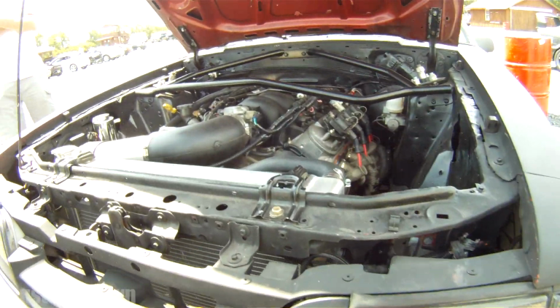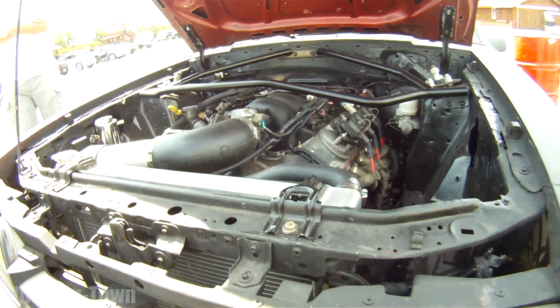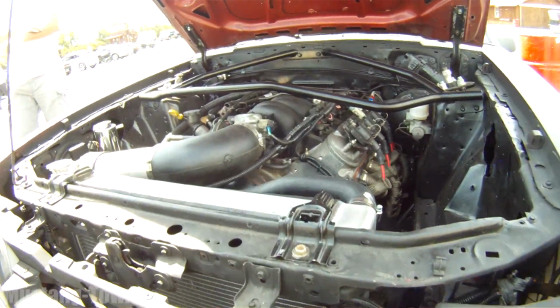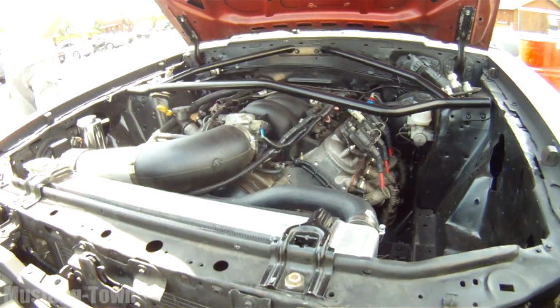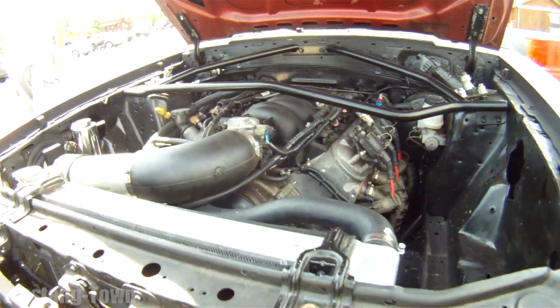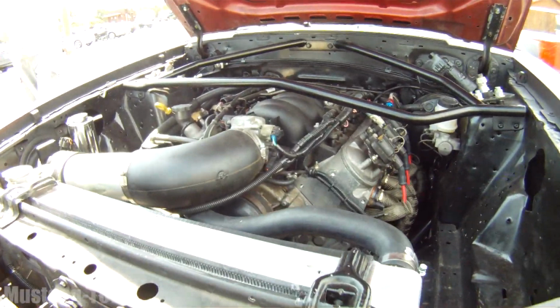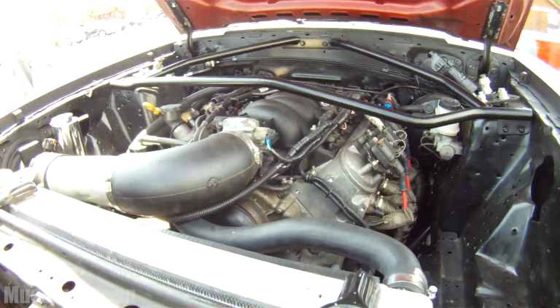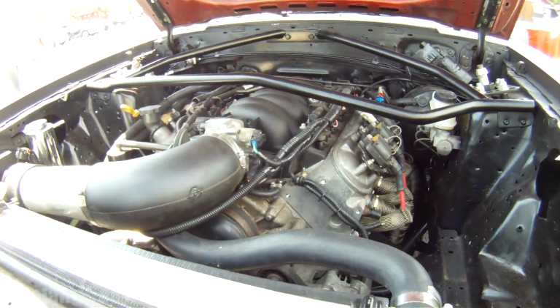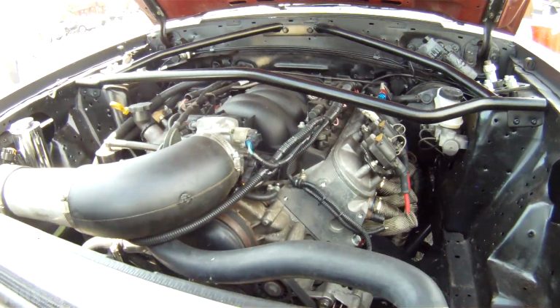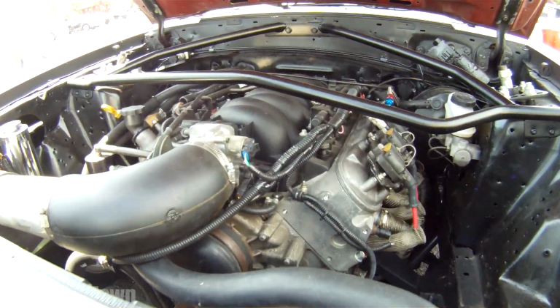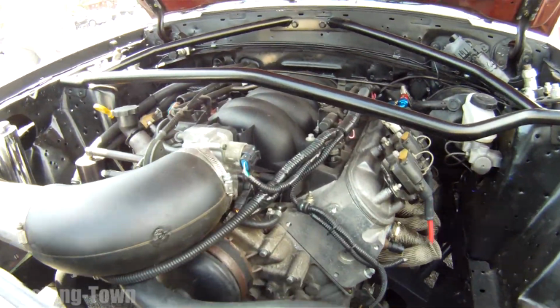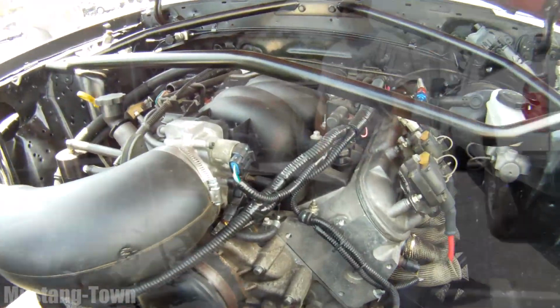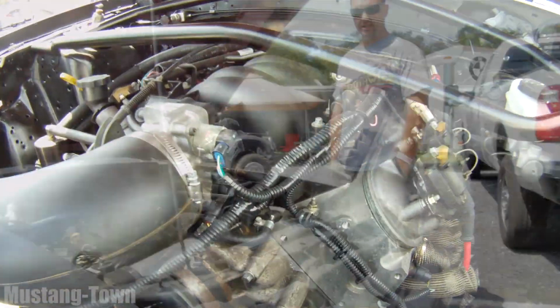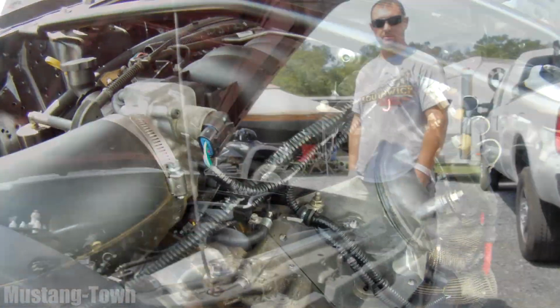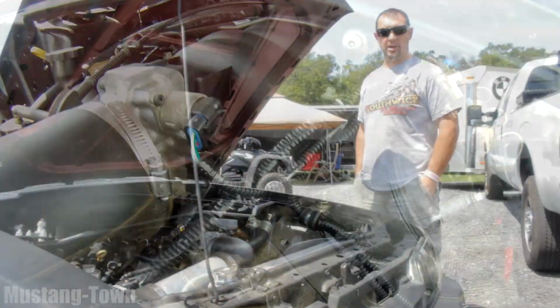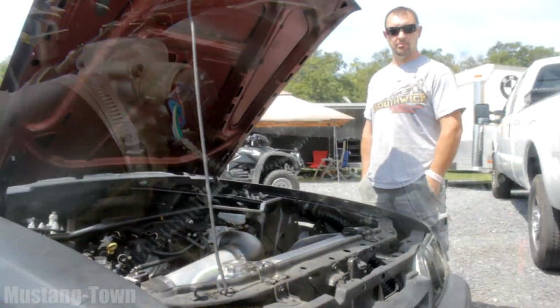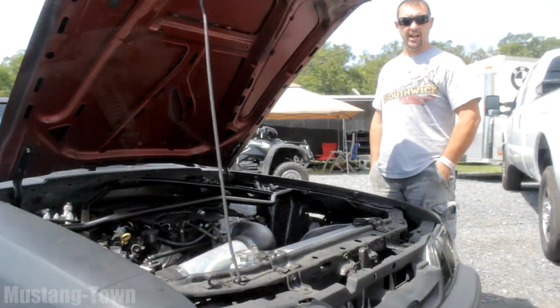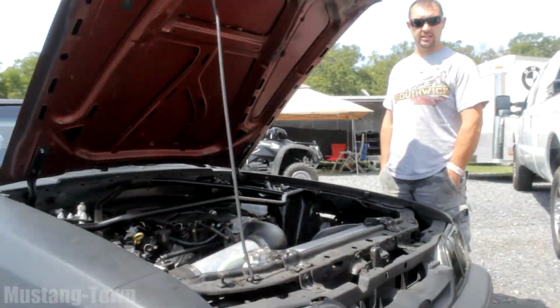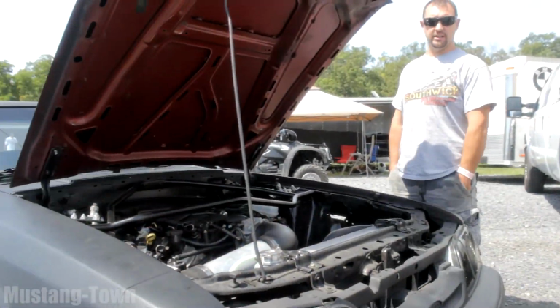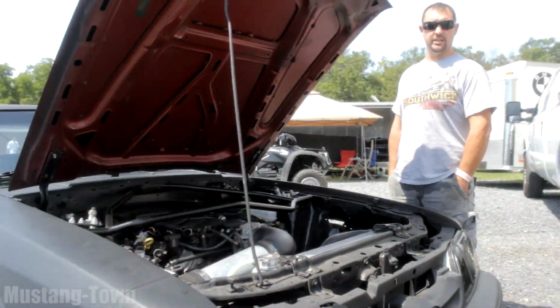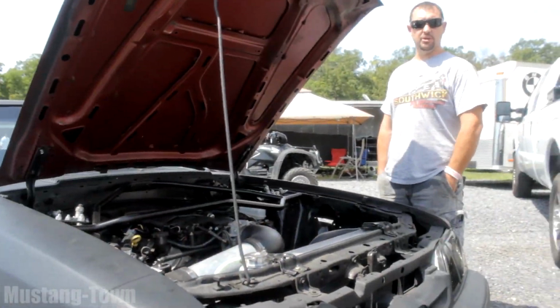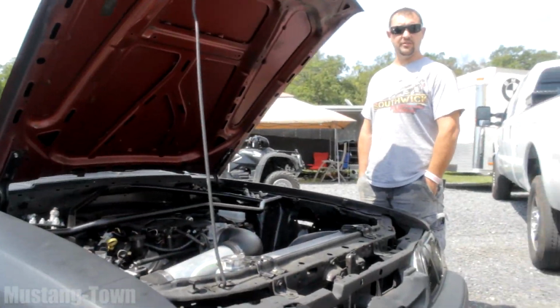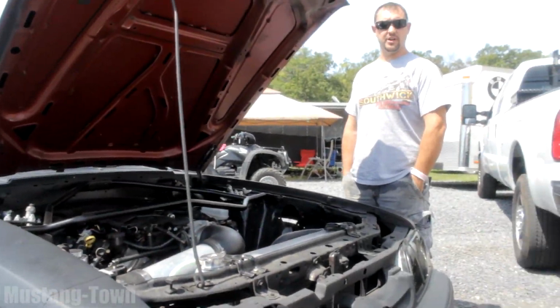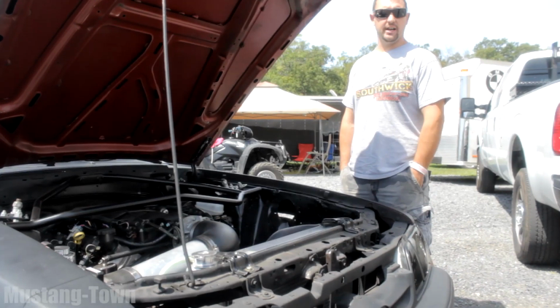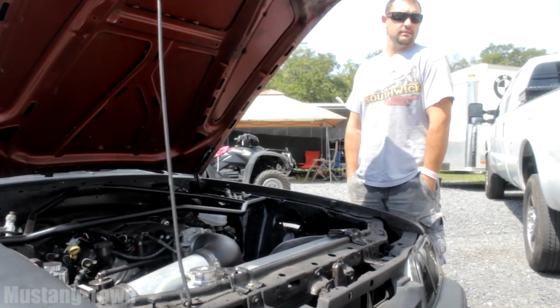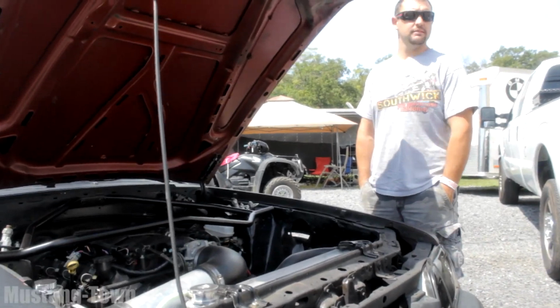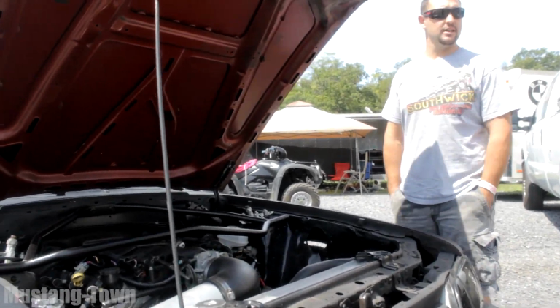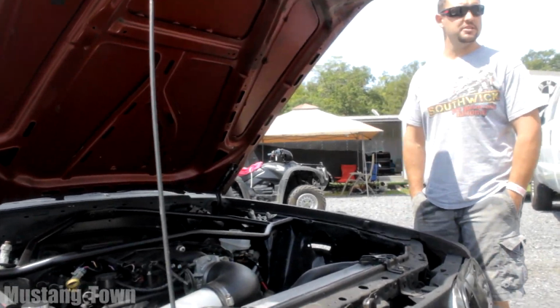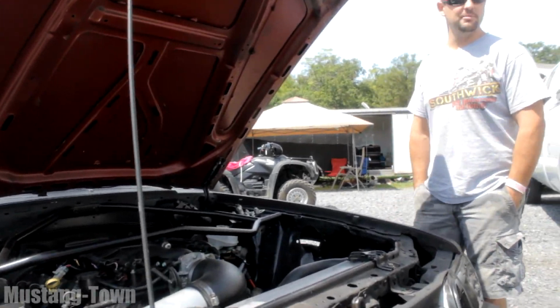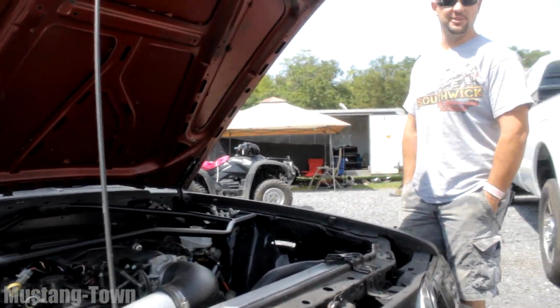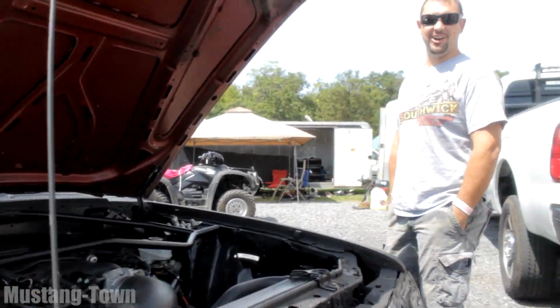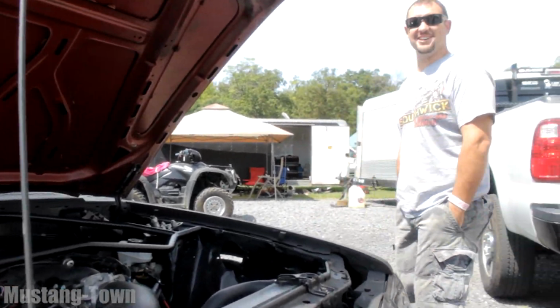This thing looks absolutely amazing. I'll keep it primer black because I'll end up off the track and just touch it up in the garage.